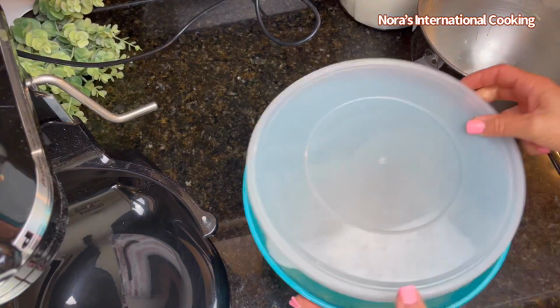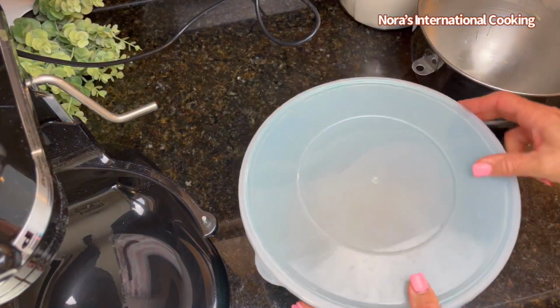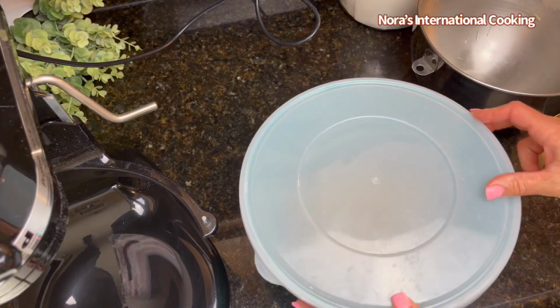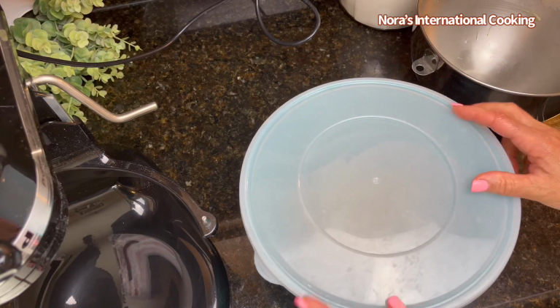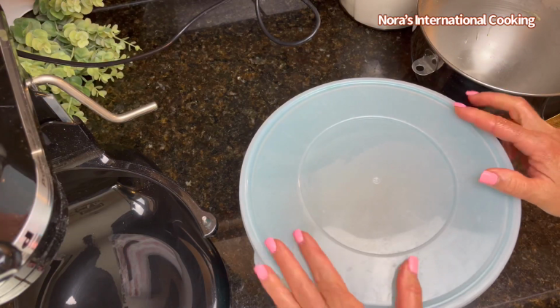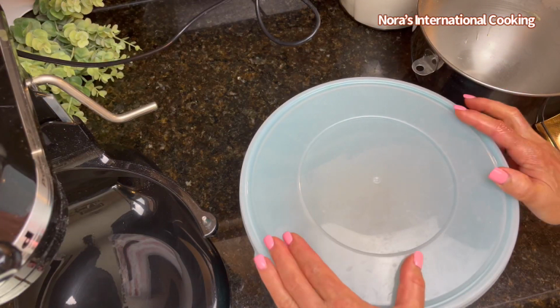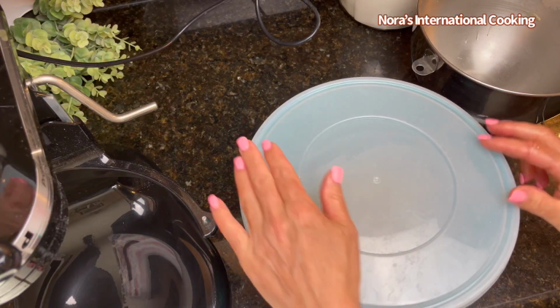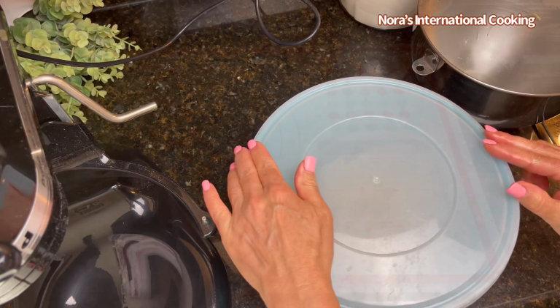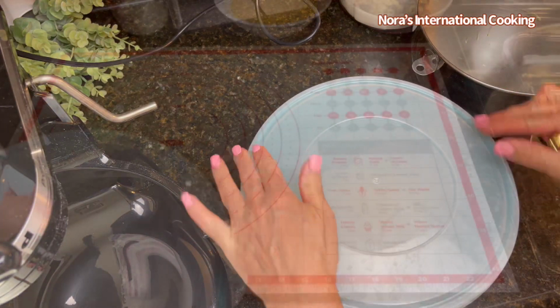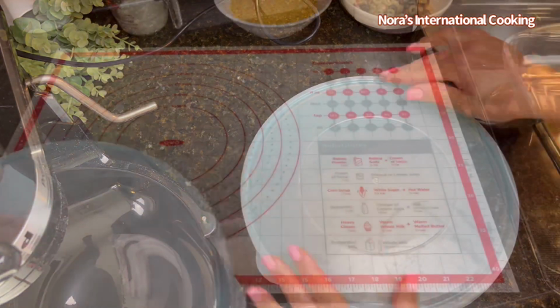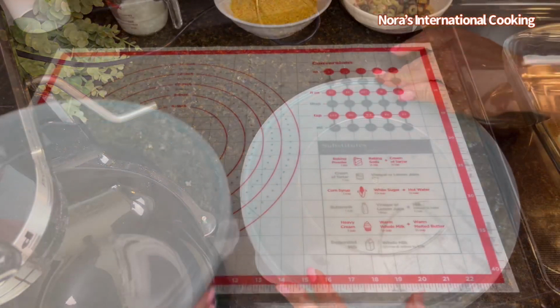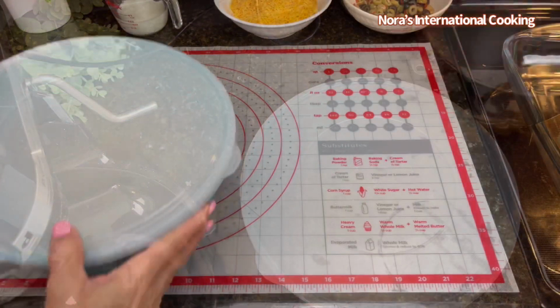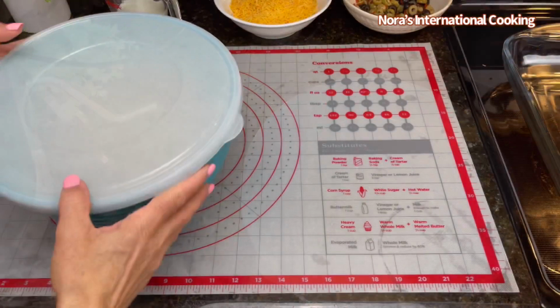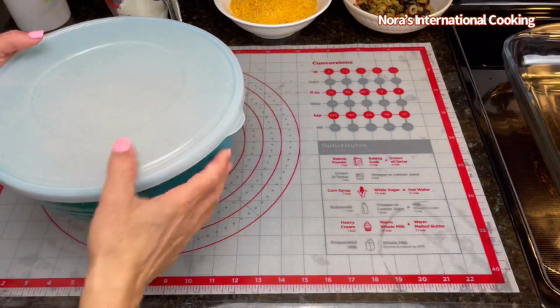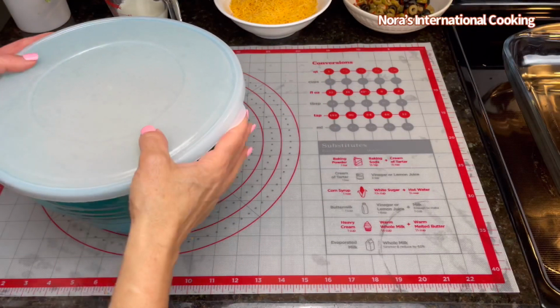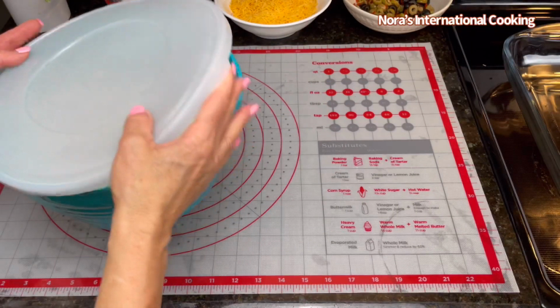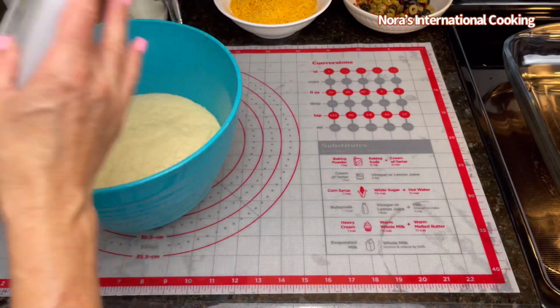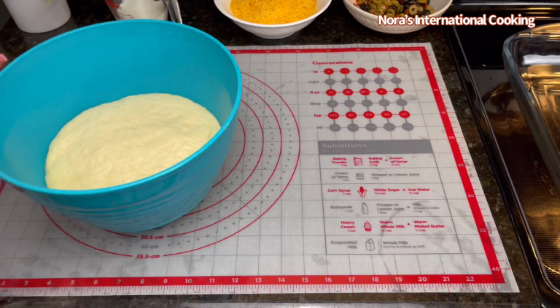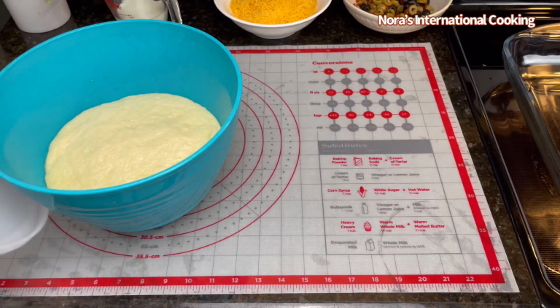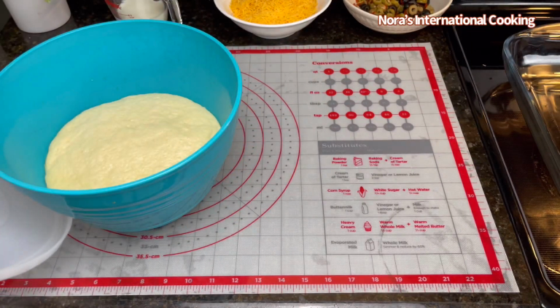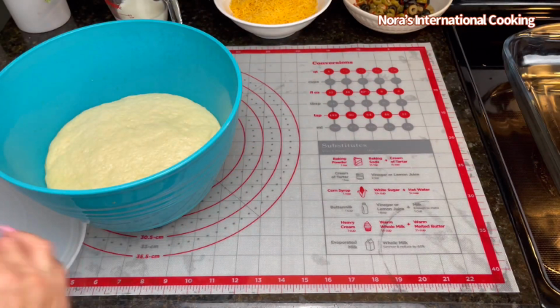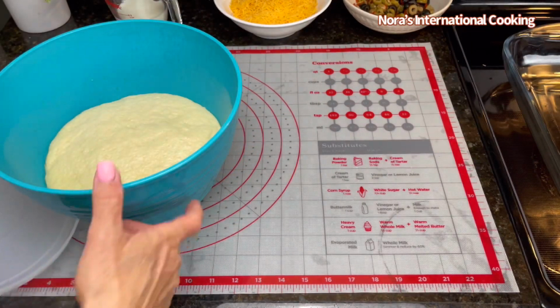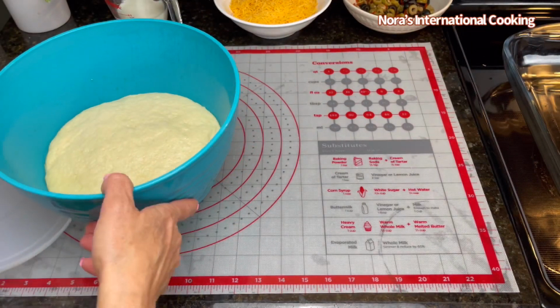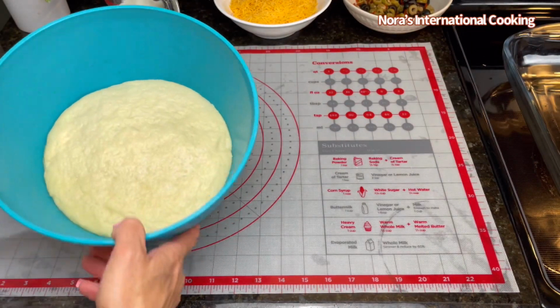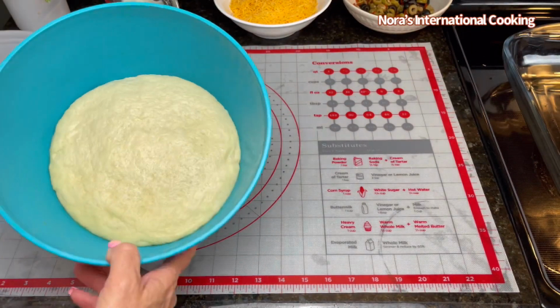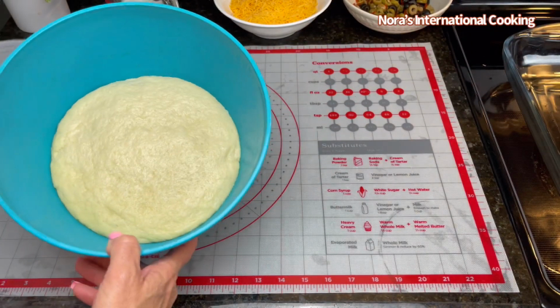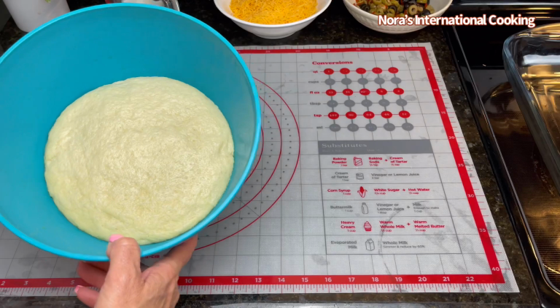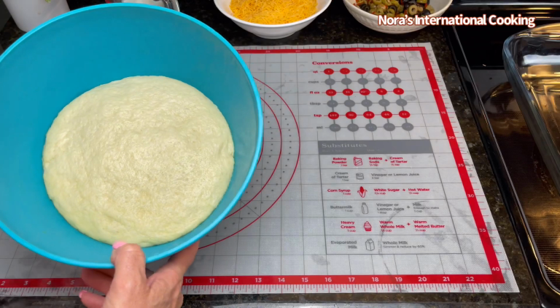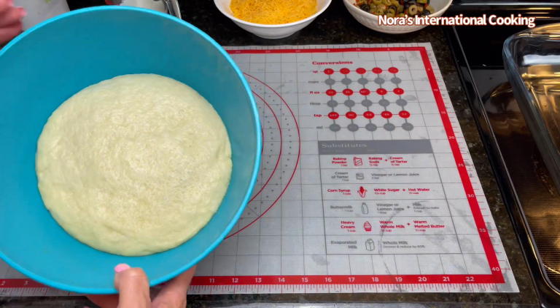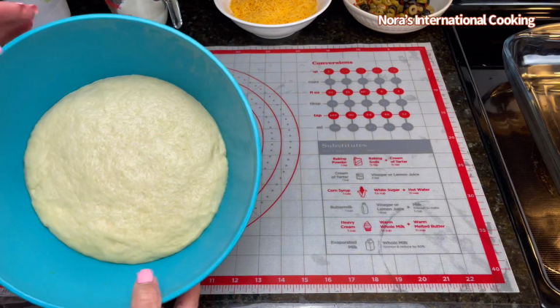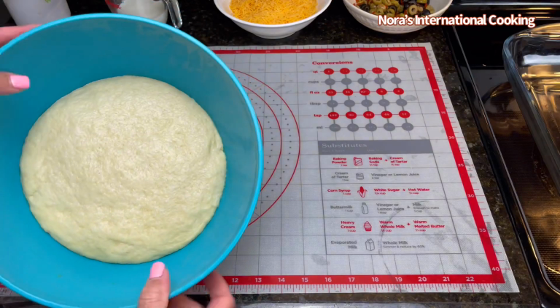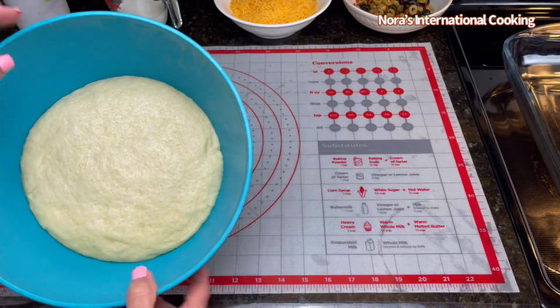Cover and let it rise in a warm place until it's doubled in size.